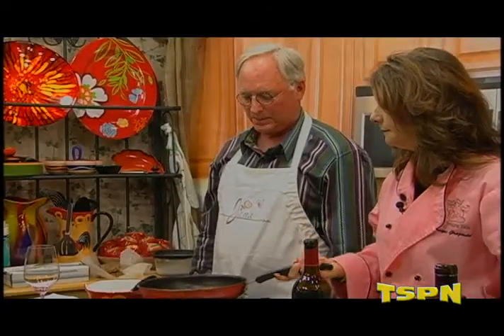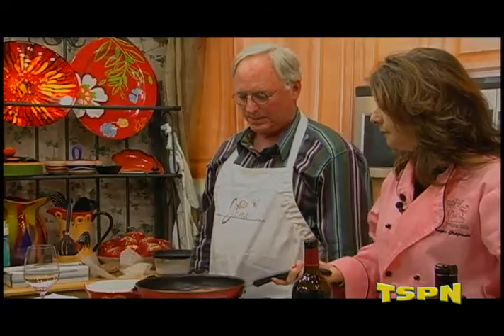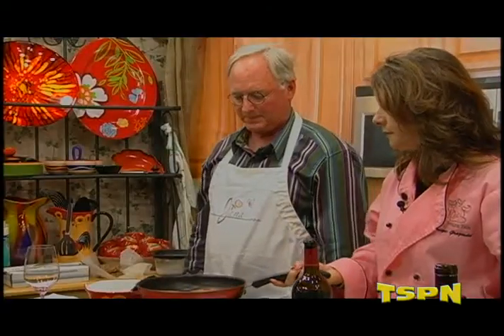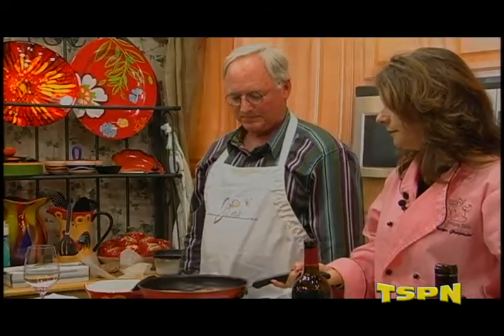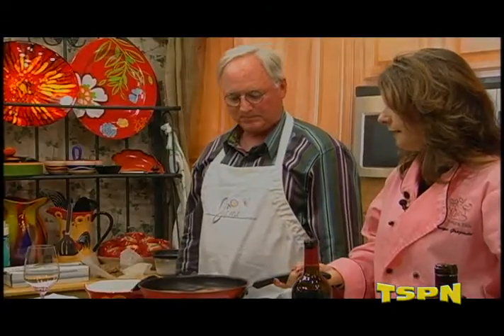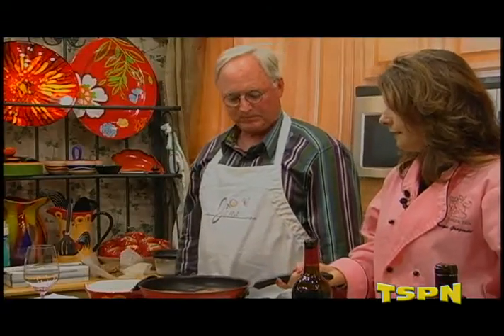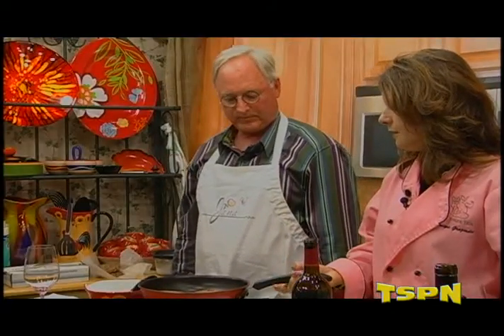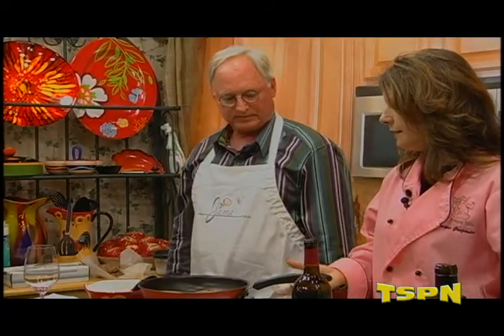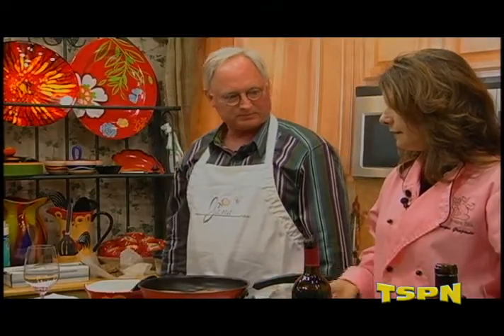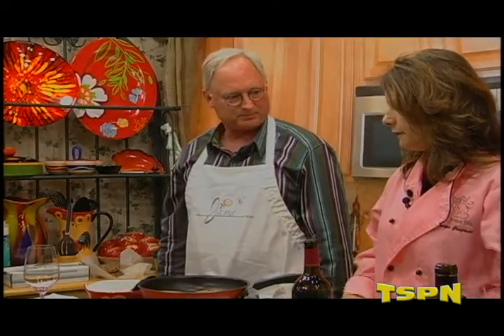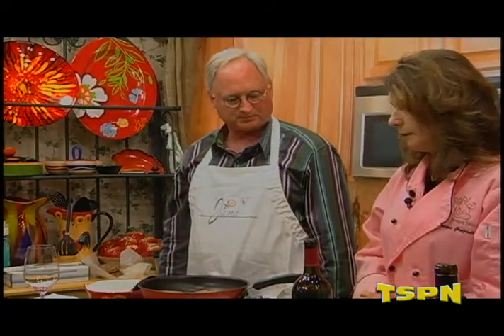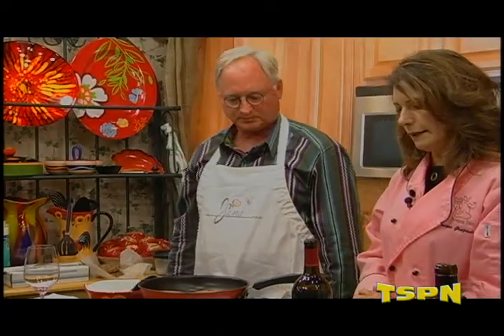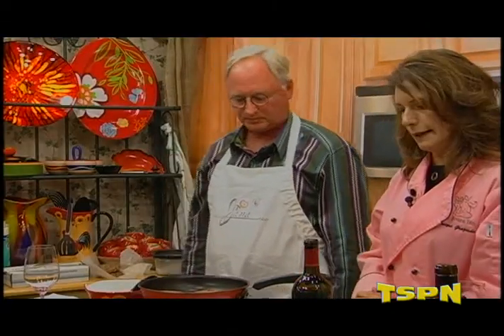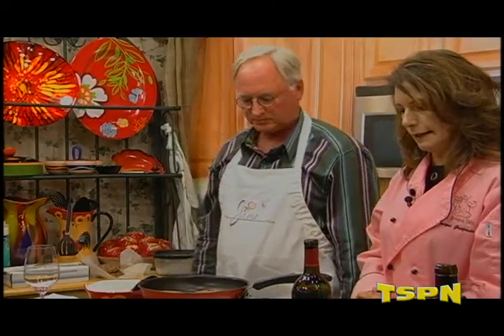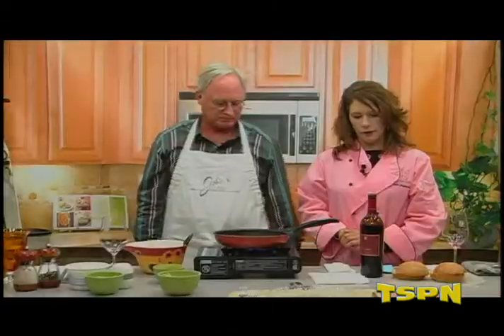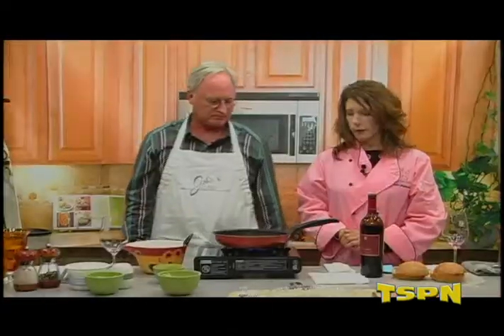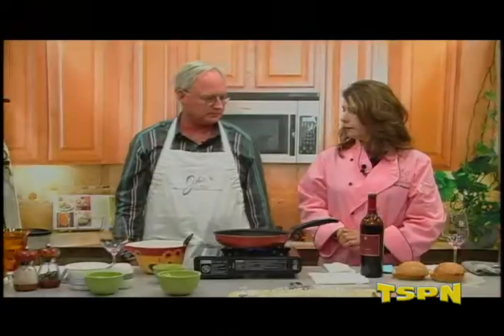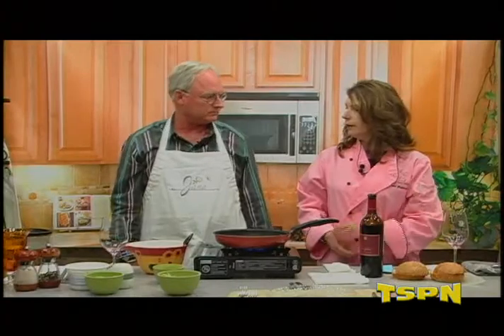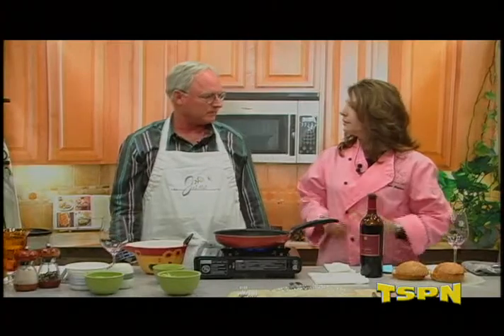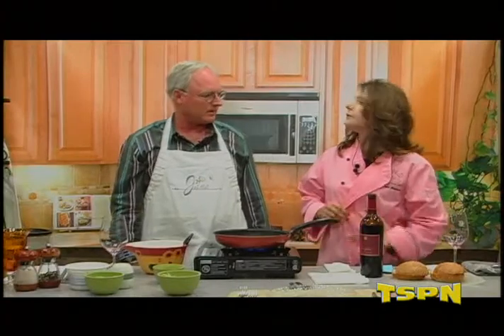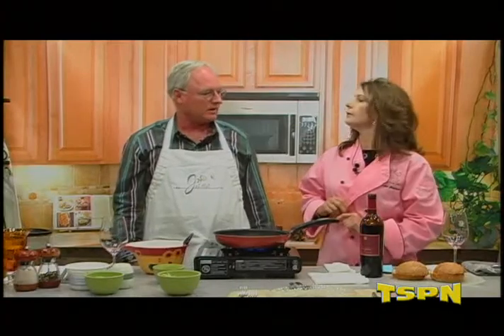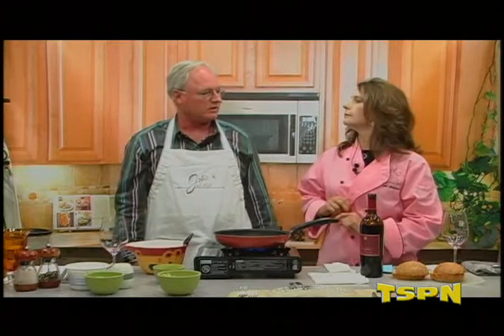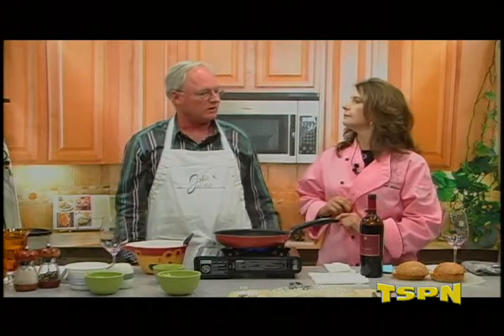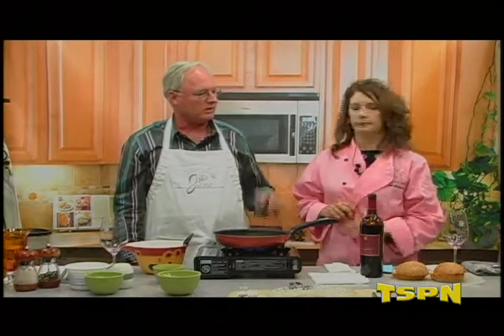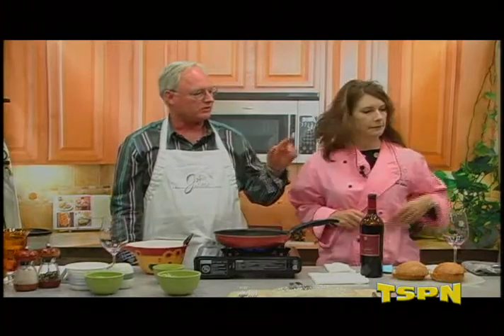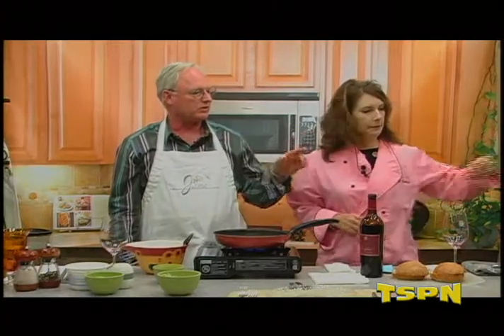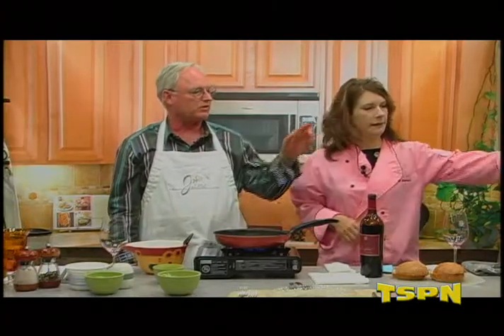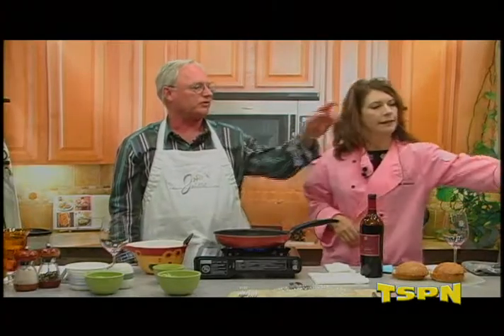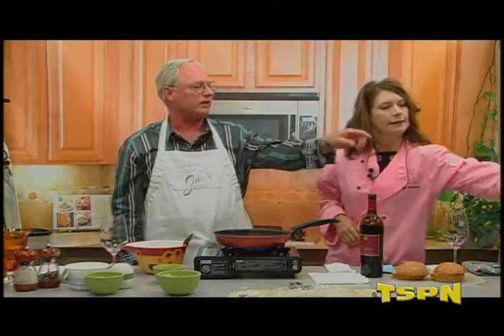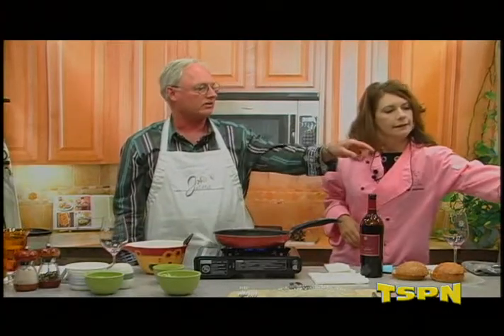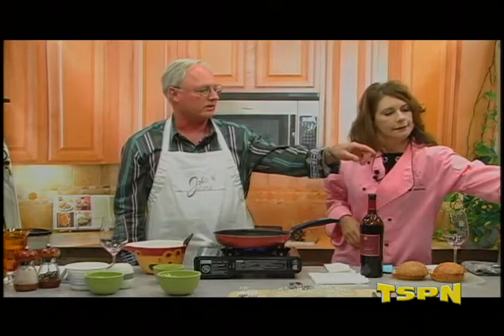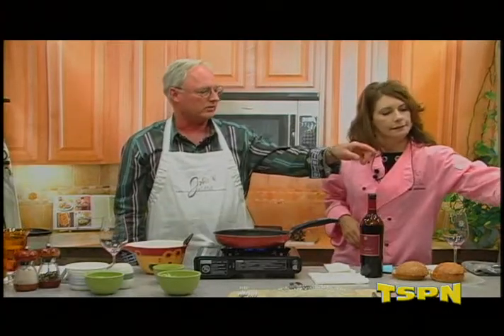Wonderful. So we'll let that cook for a little bit and are we on to wine number two? We're on to wine number two, which is the second one over.